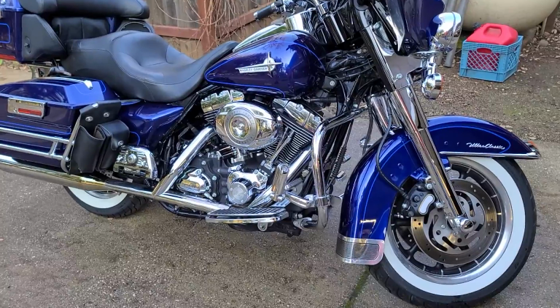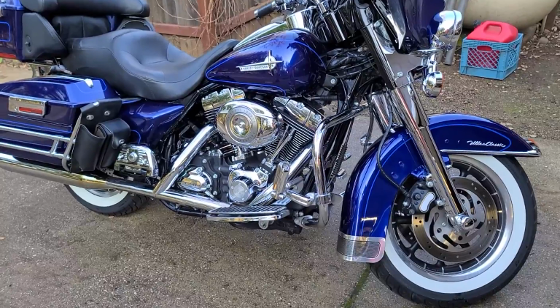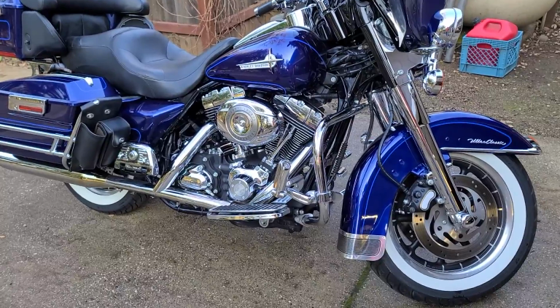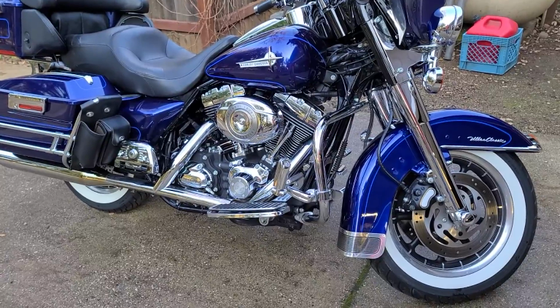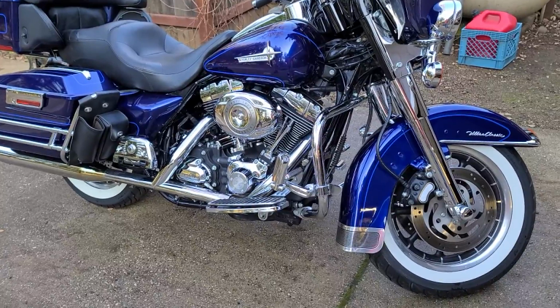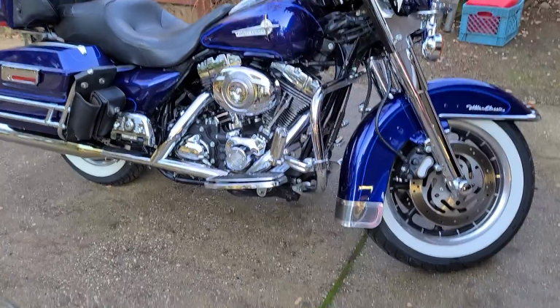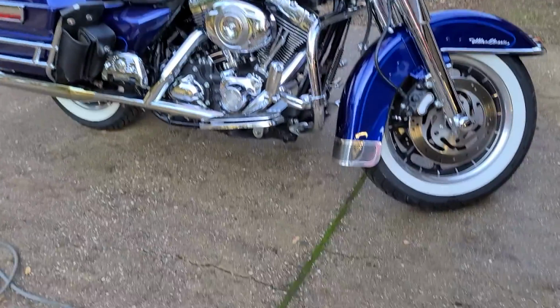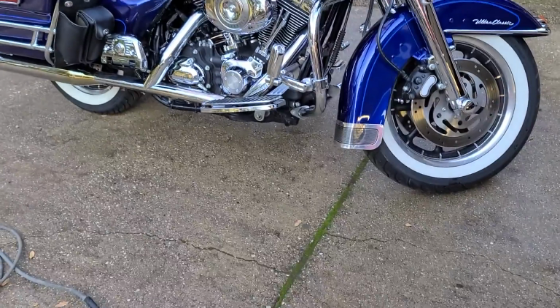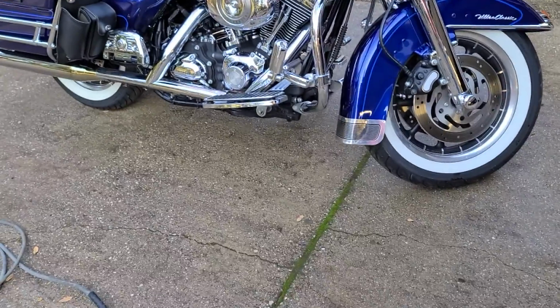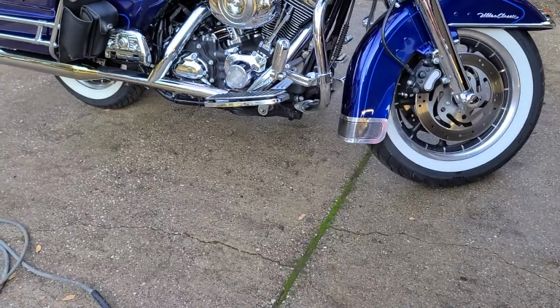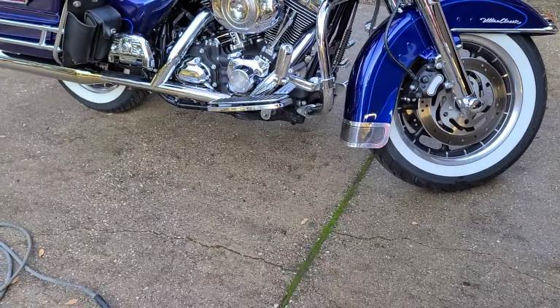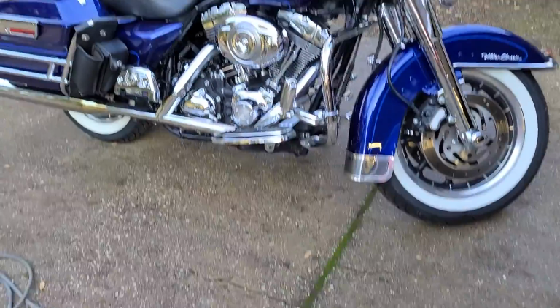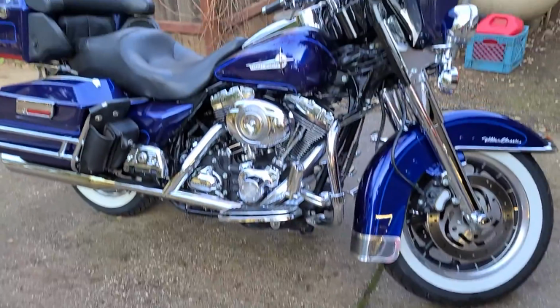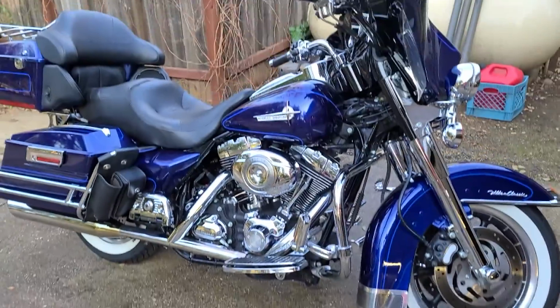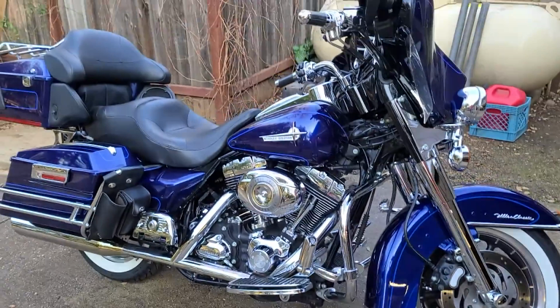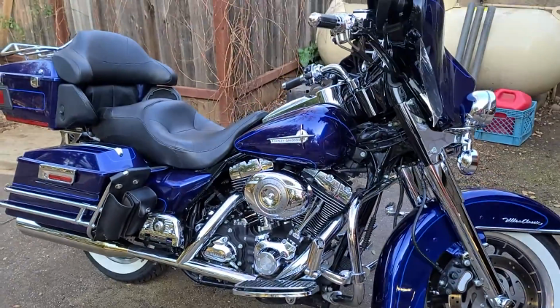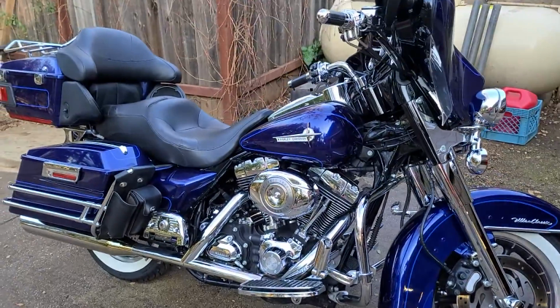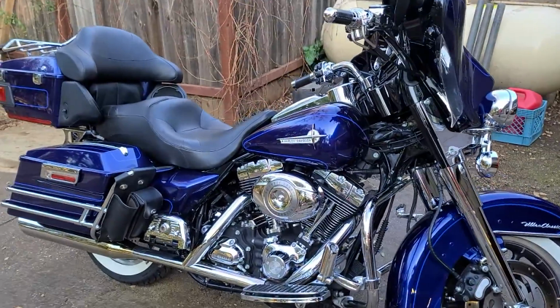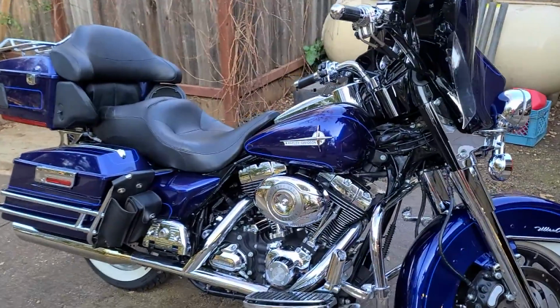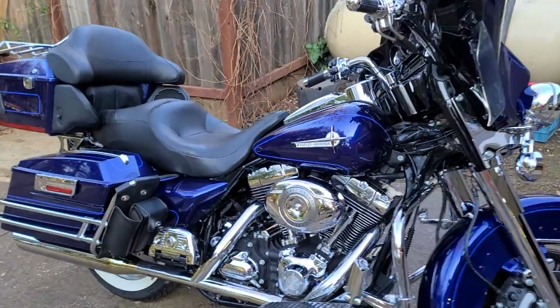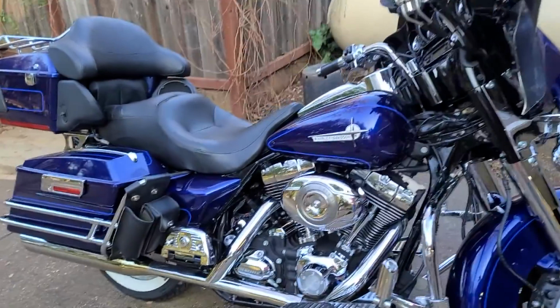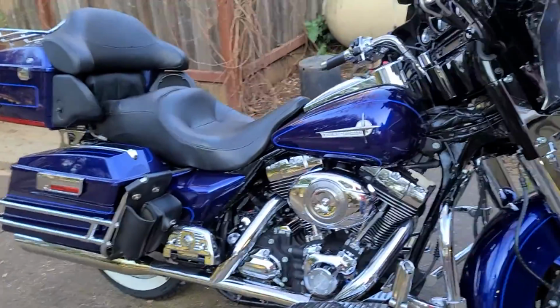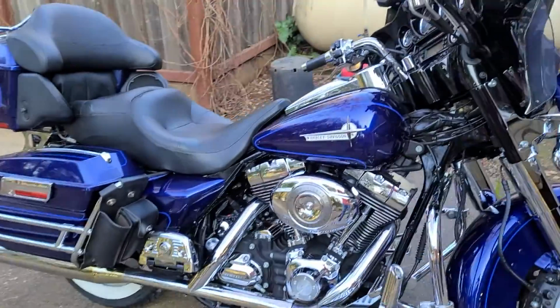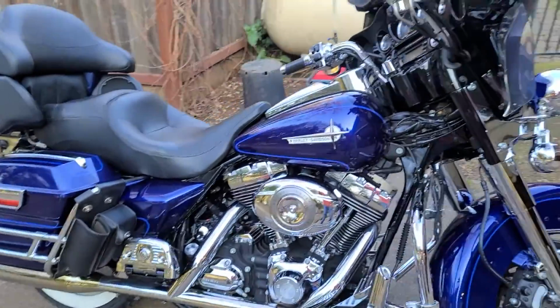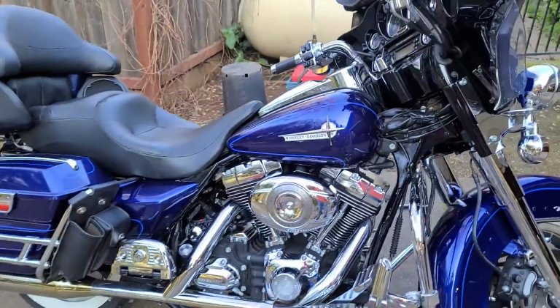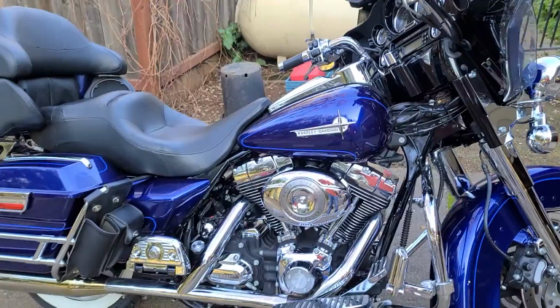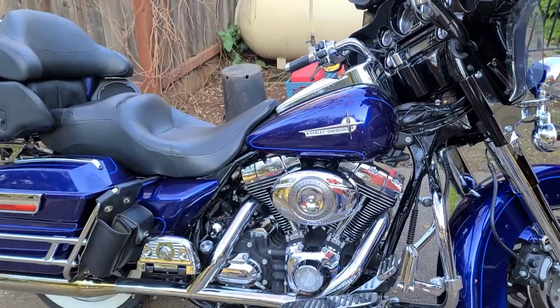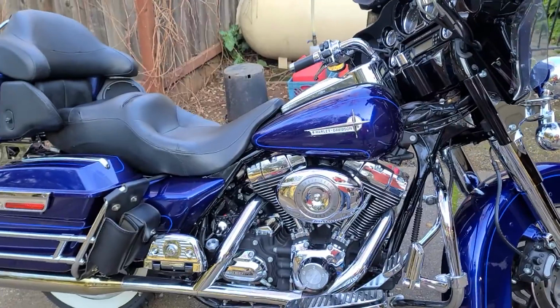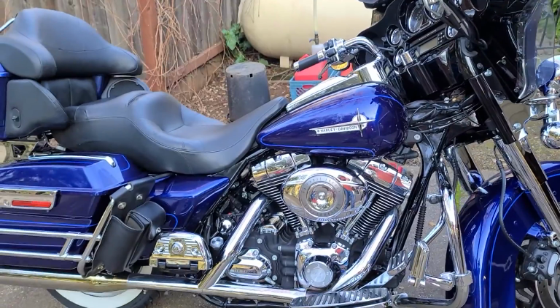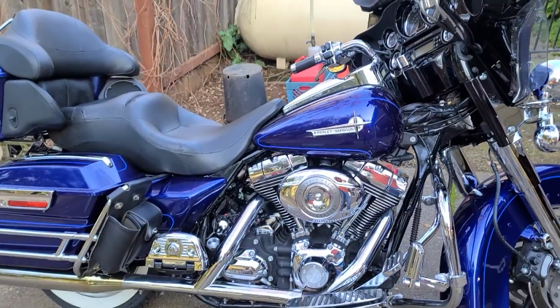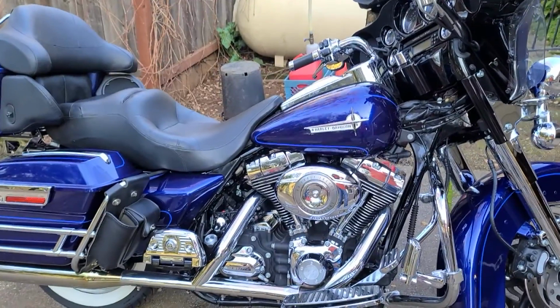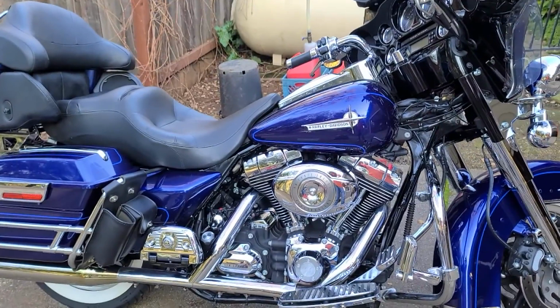I've got it out there on the market. Give me a call if you're interested. Thanks.